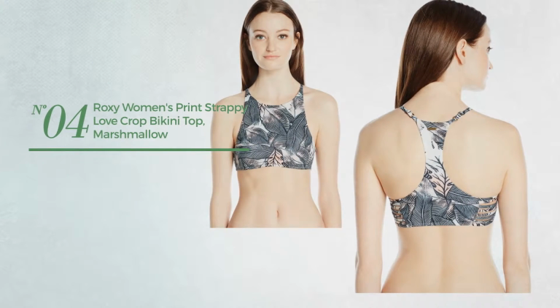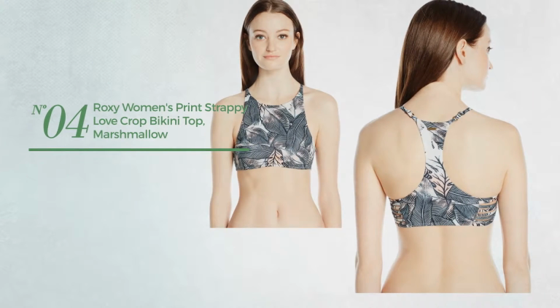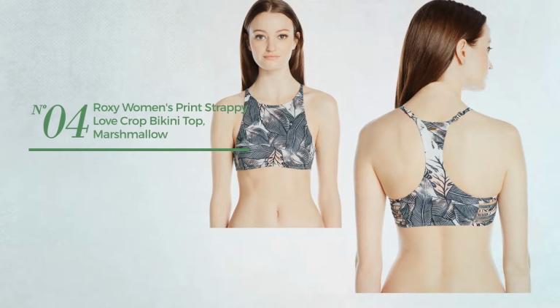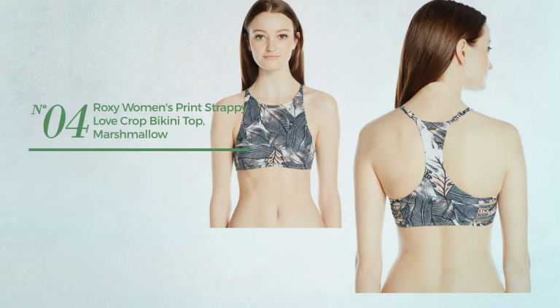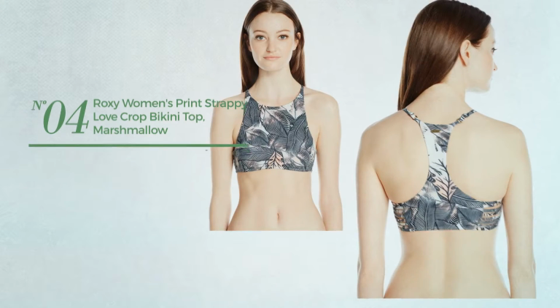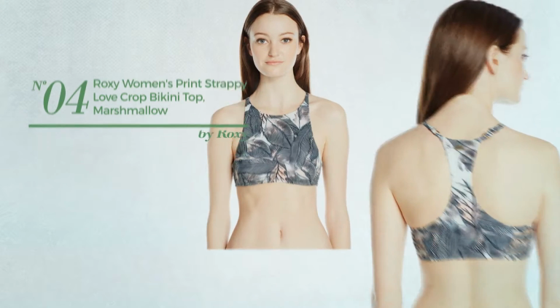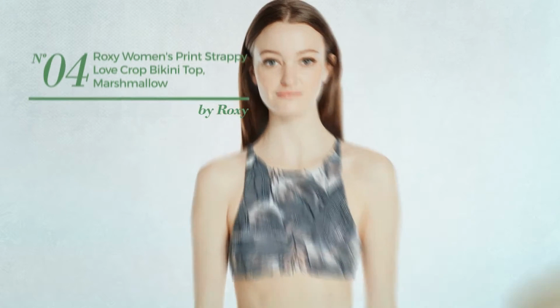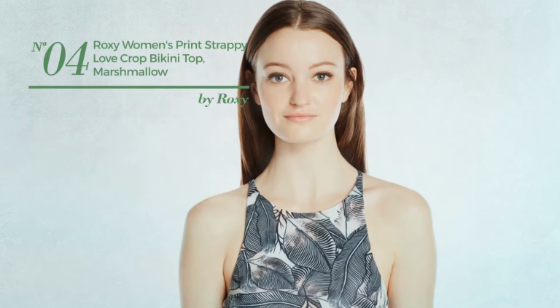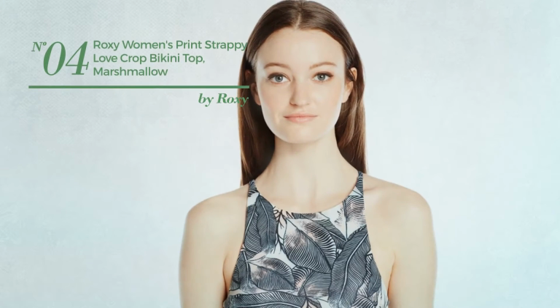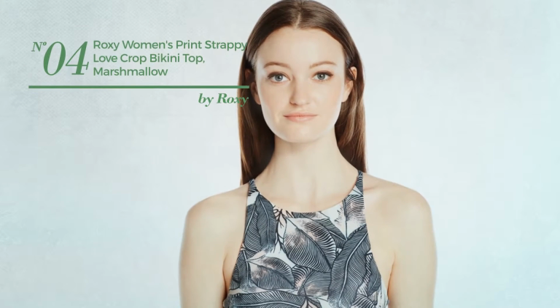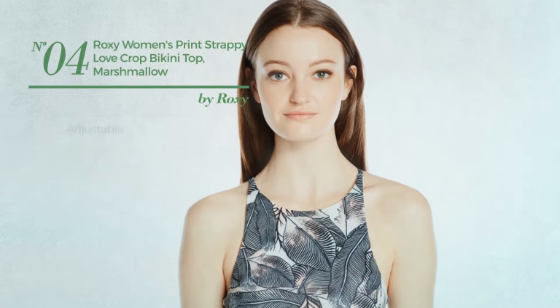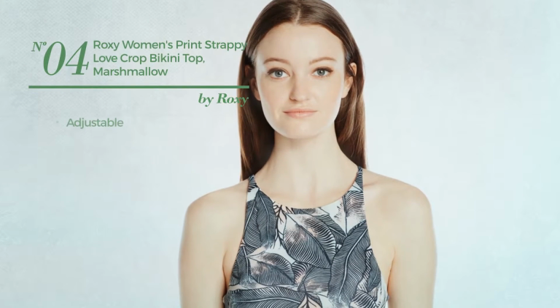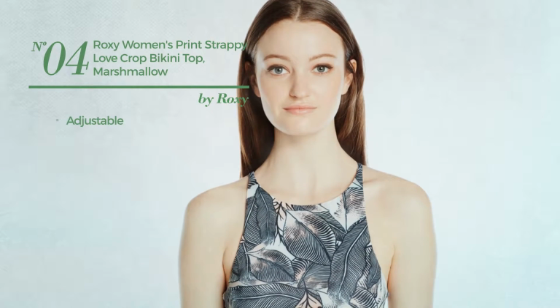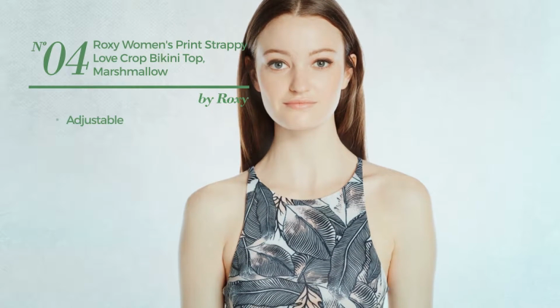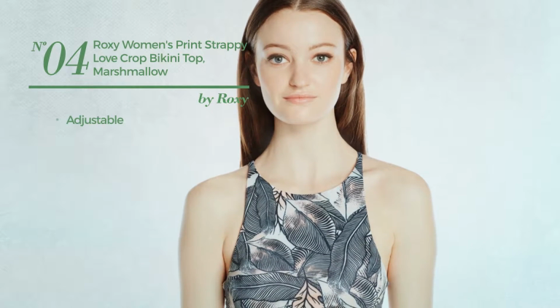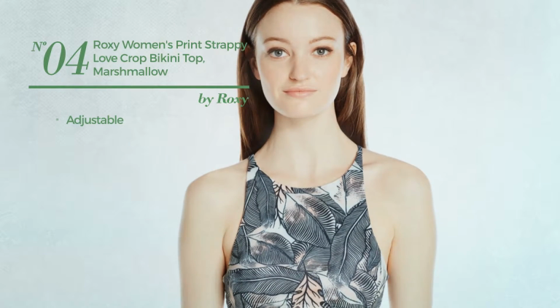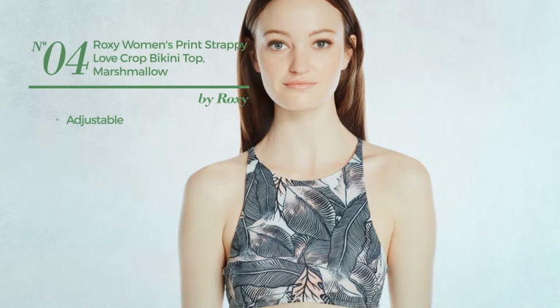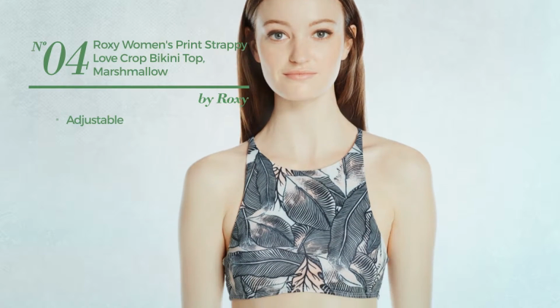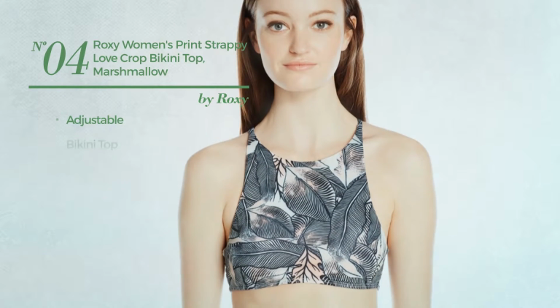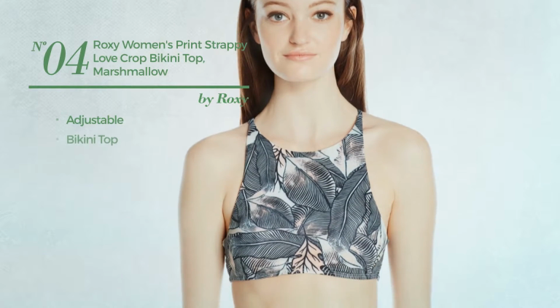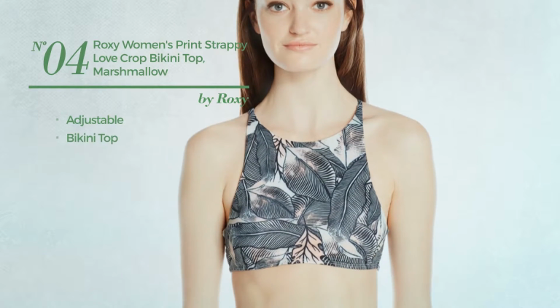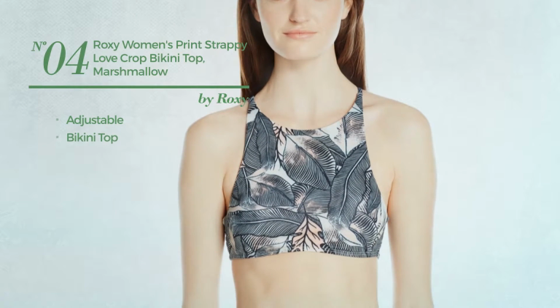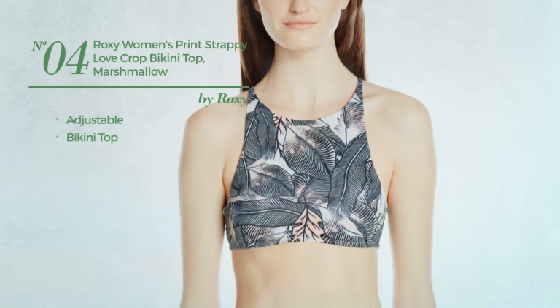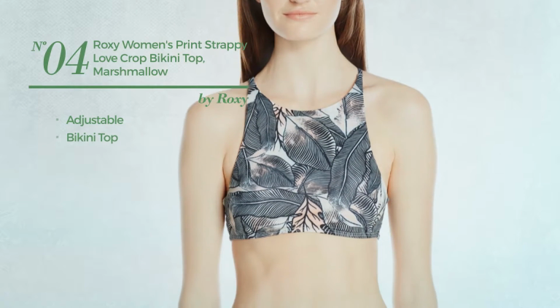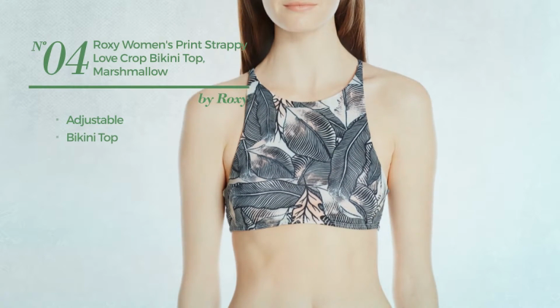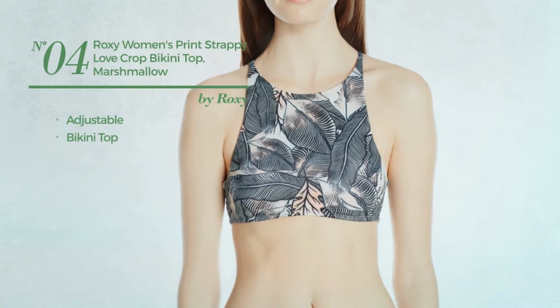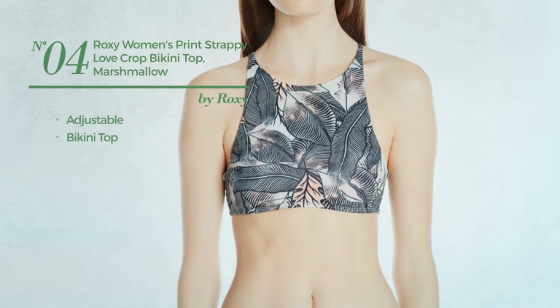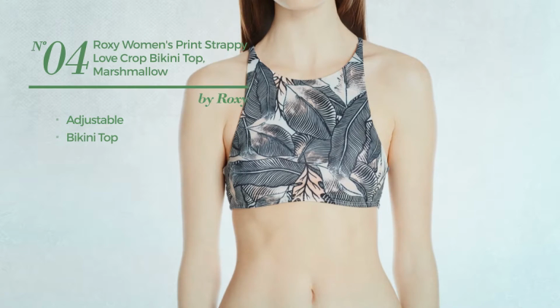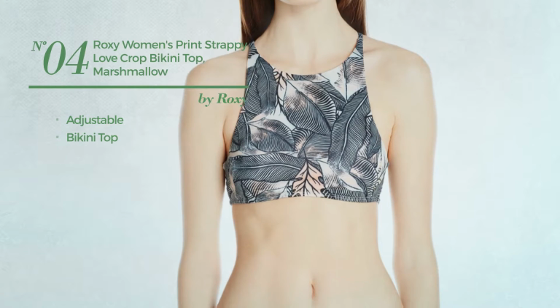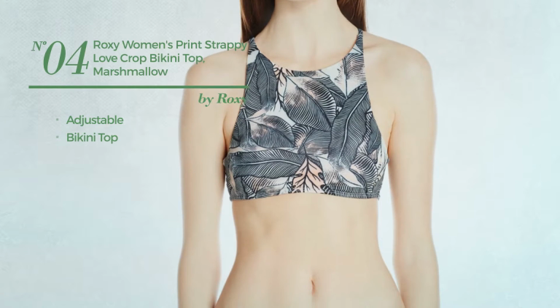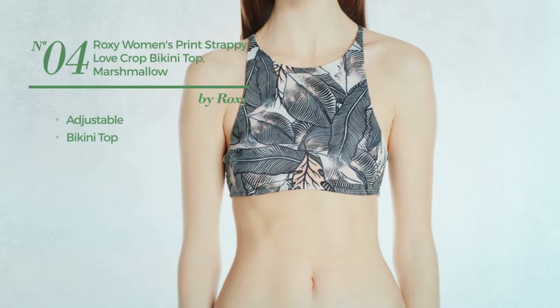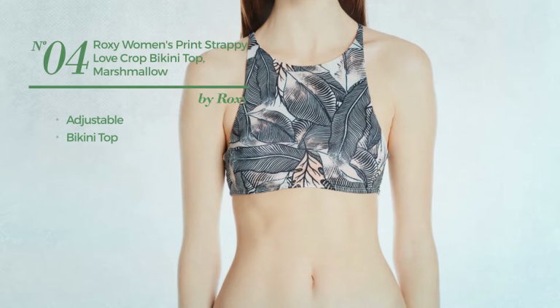Number 4. Produced with adjustable material, with a bikini top. Available in 2 more colors.